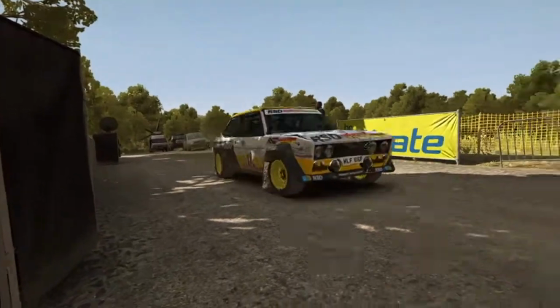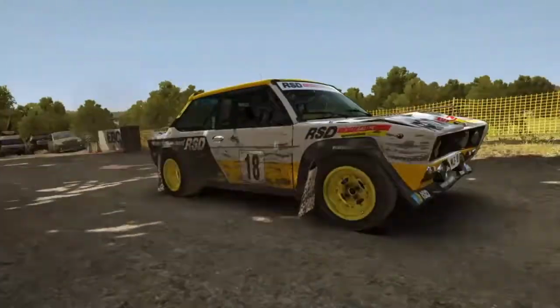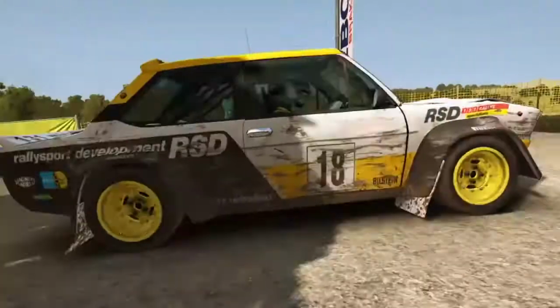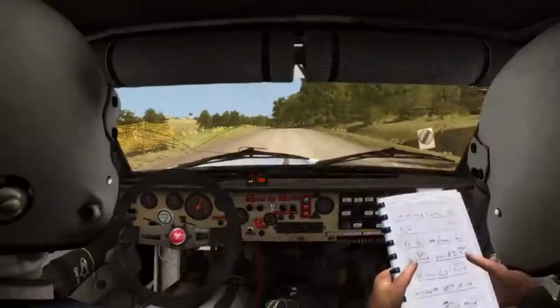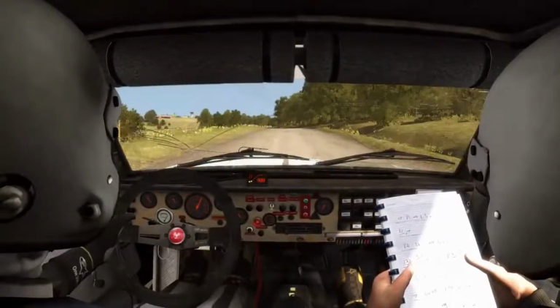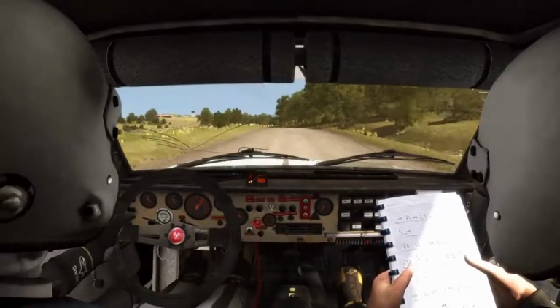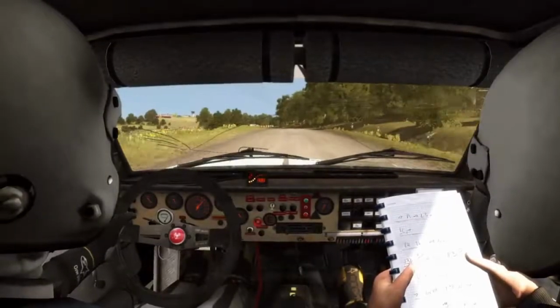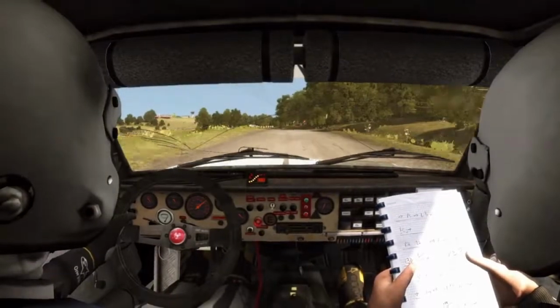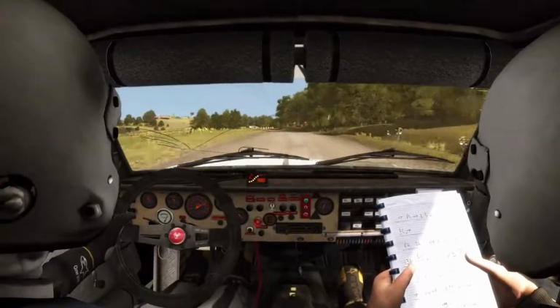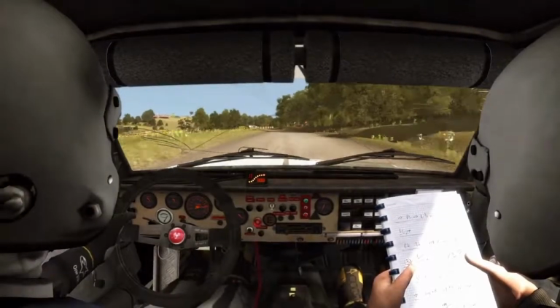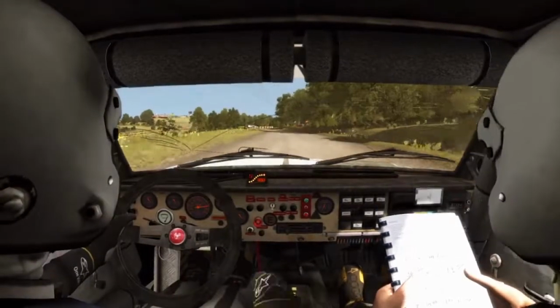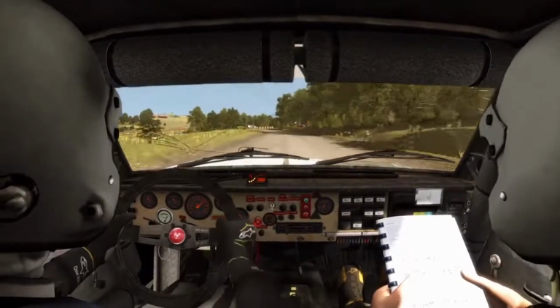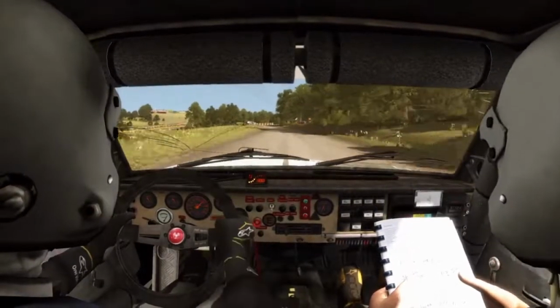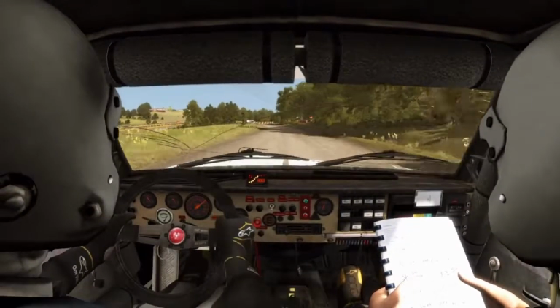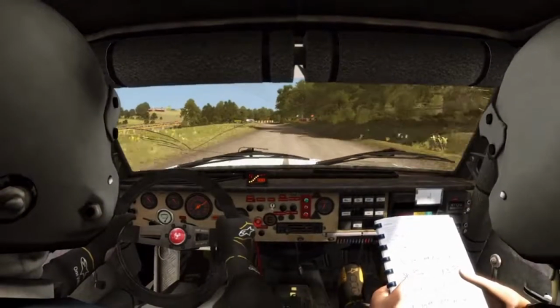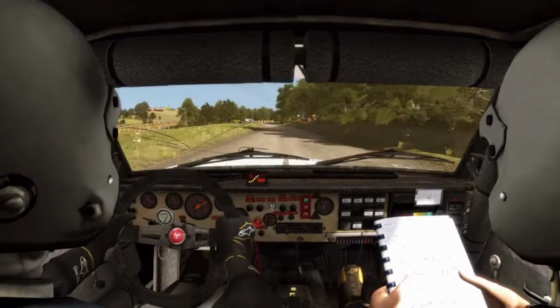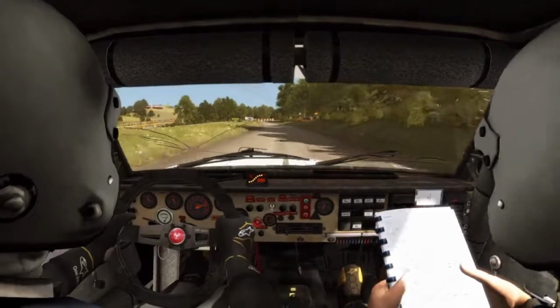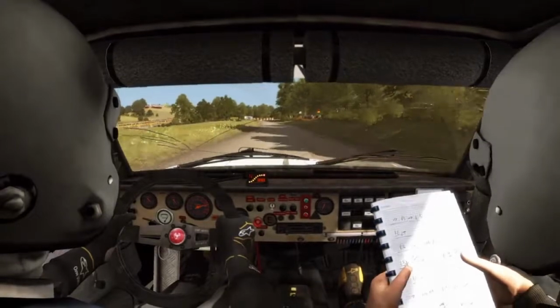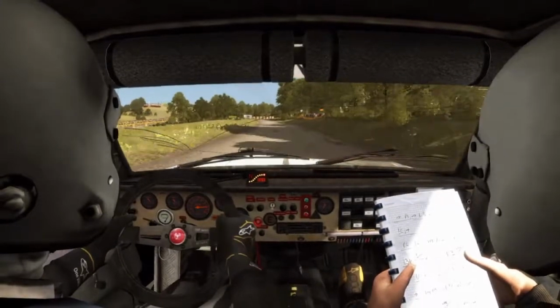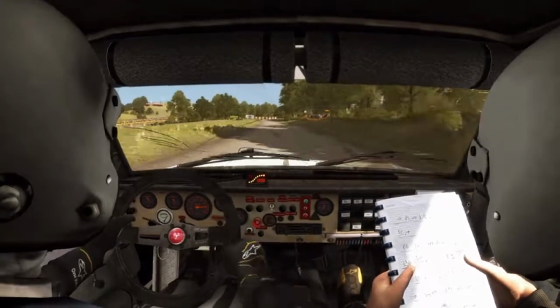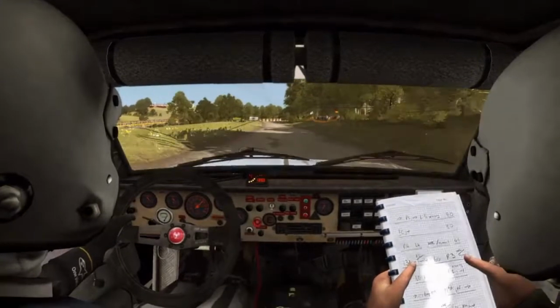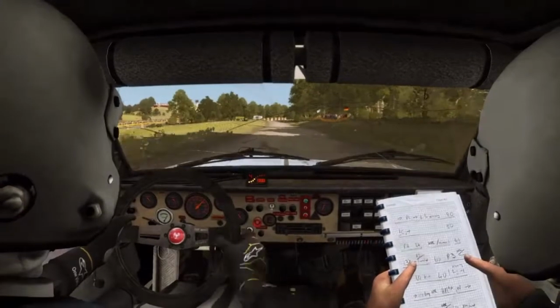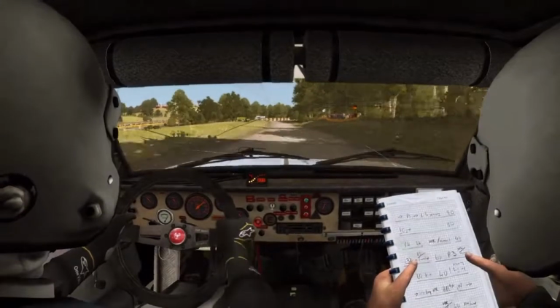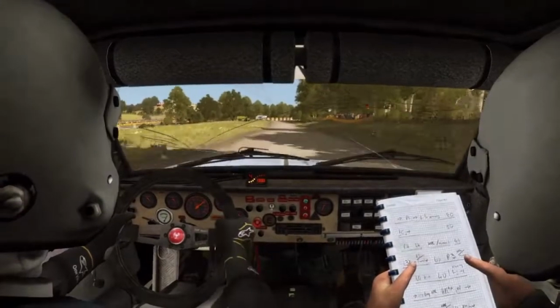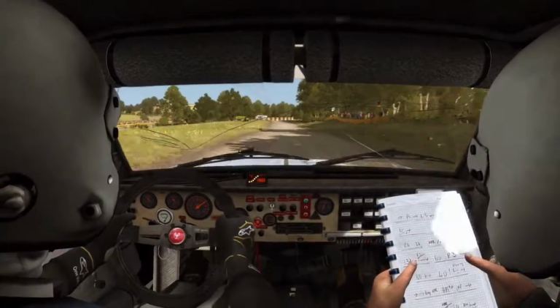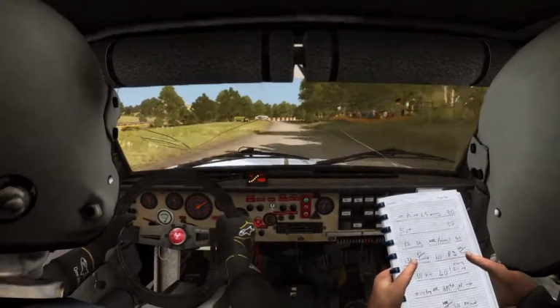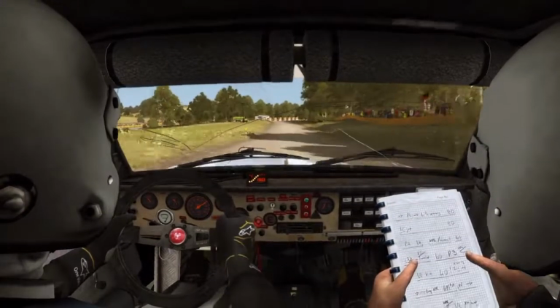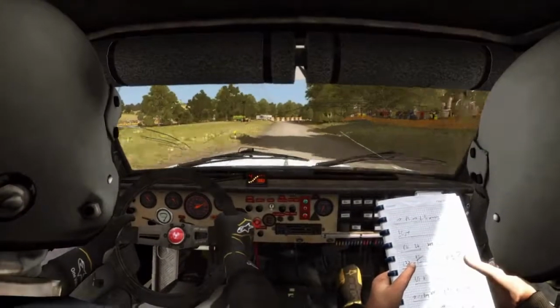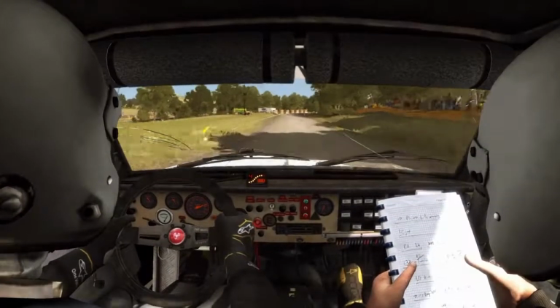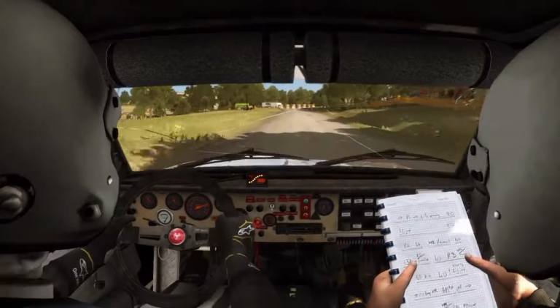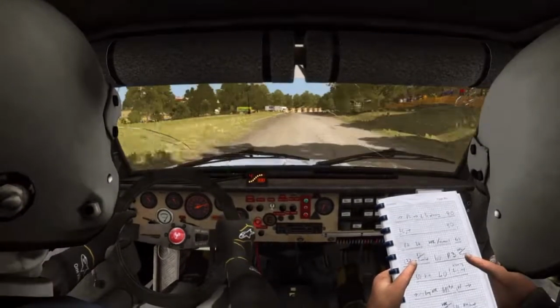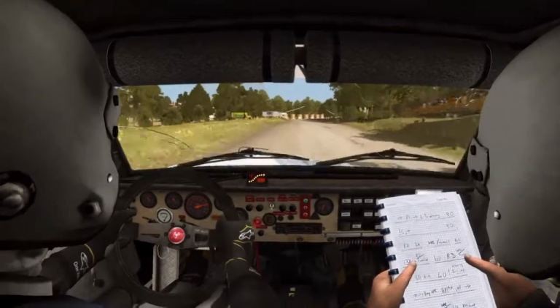Es 80 por Badén. Giro derecha 3, medio larga, no atajes.